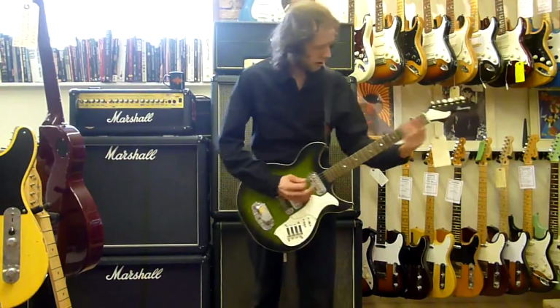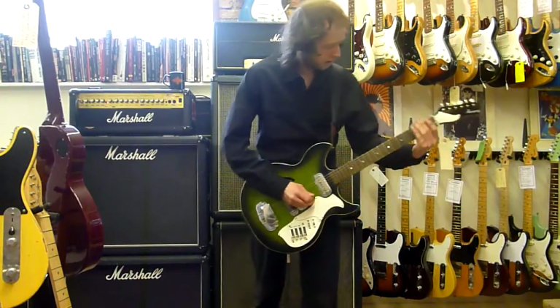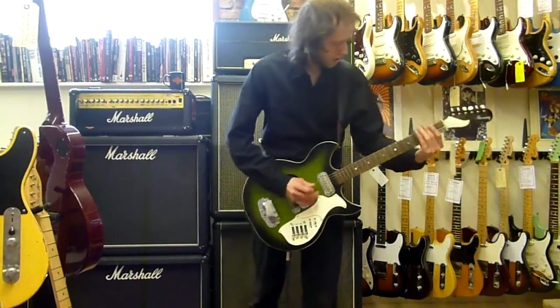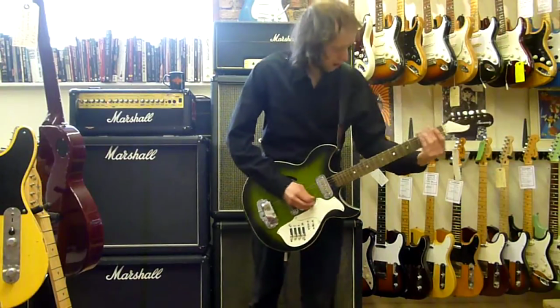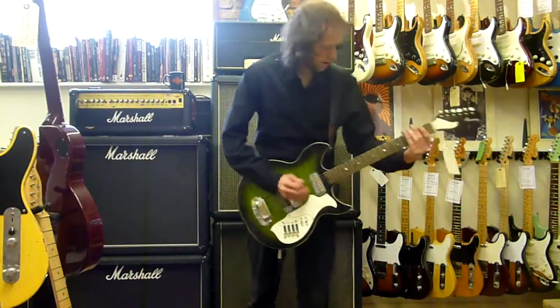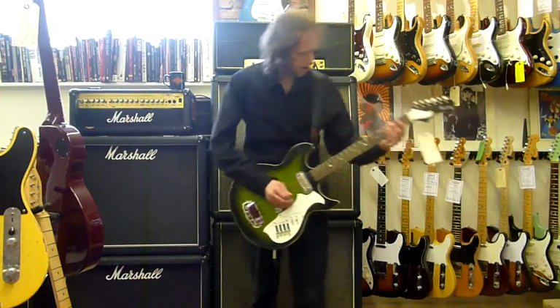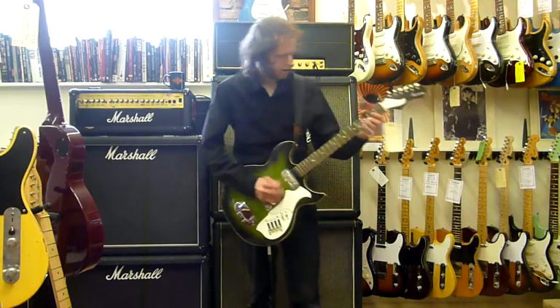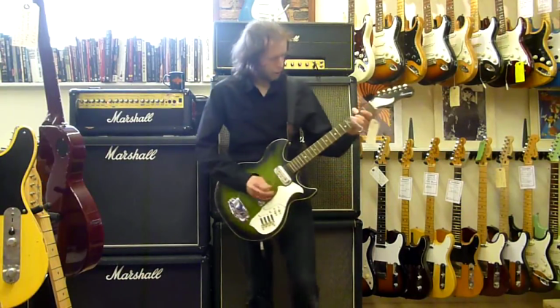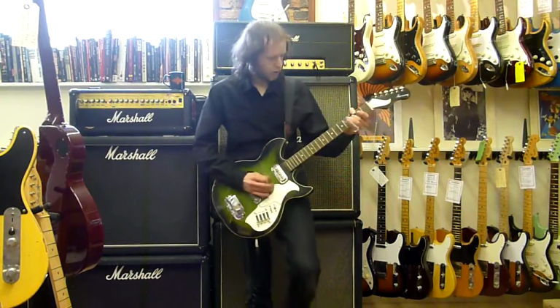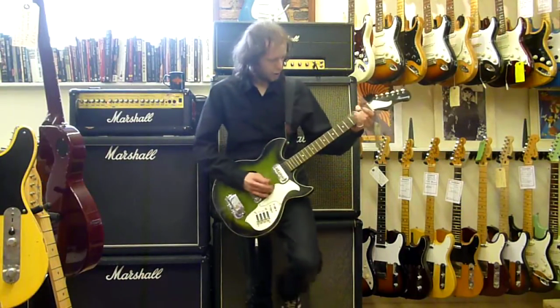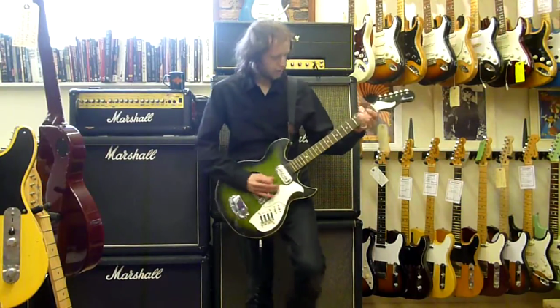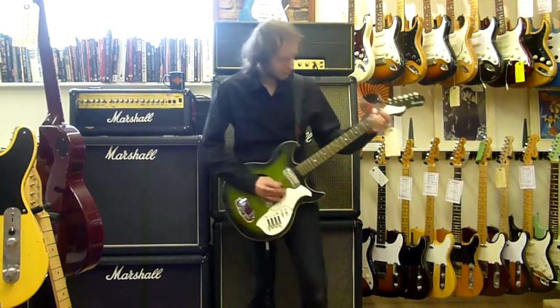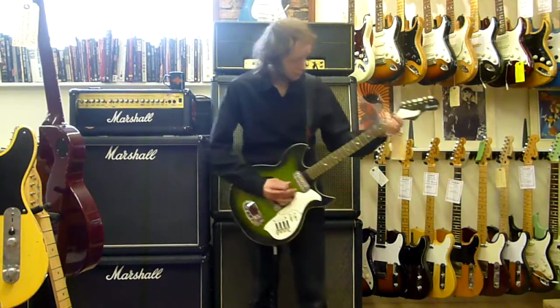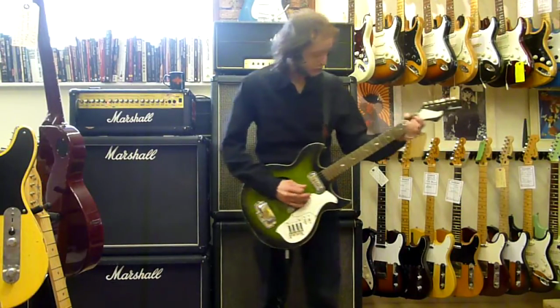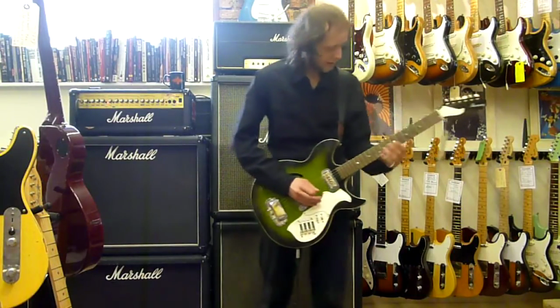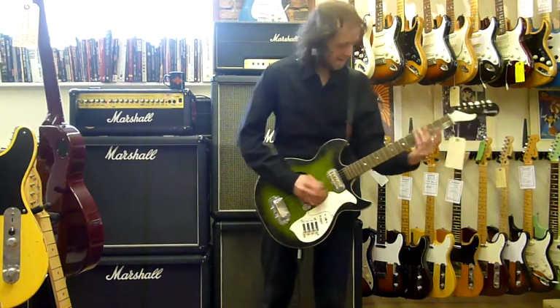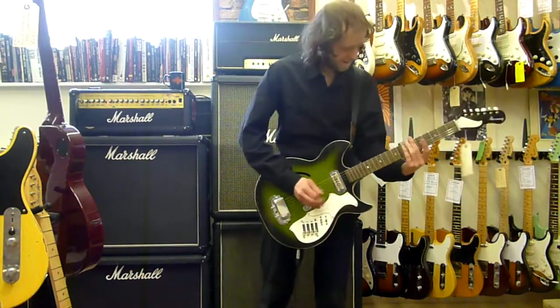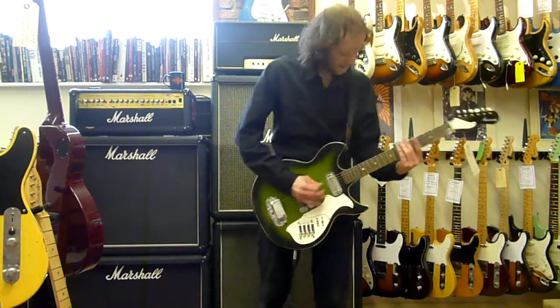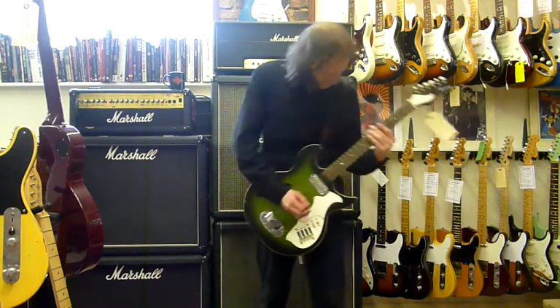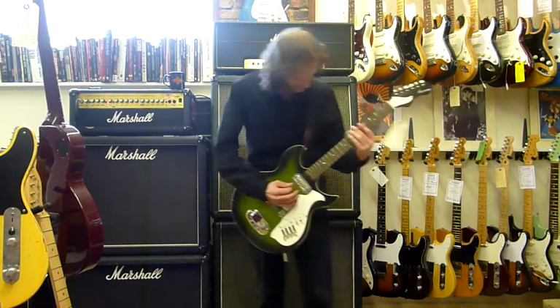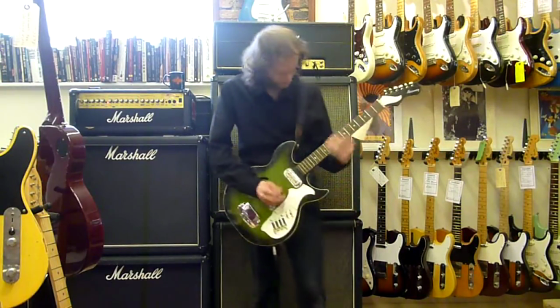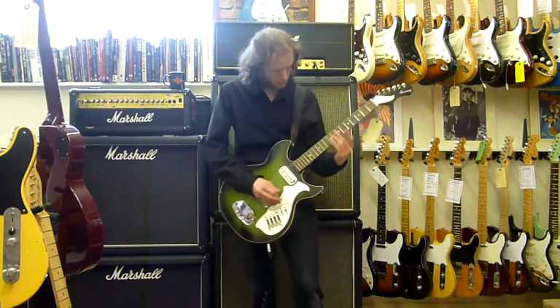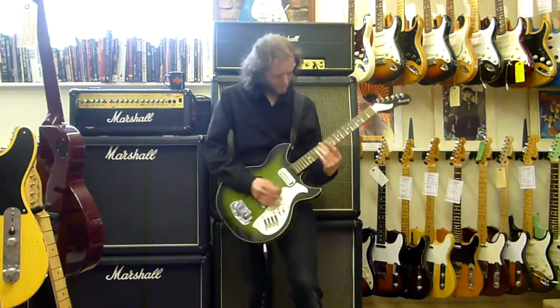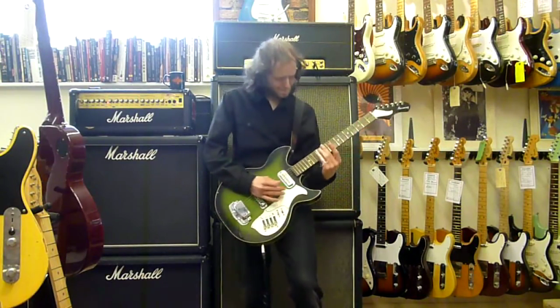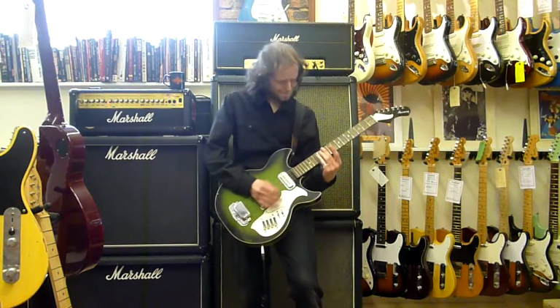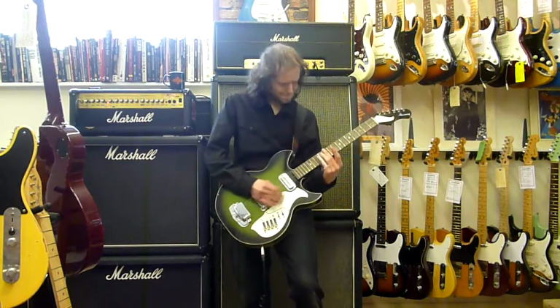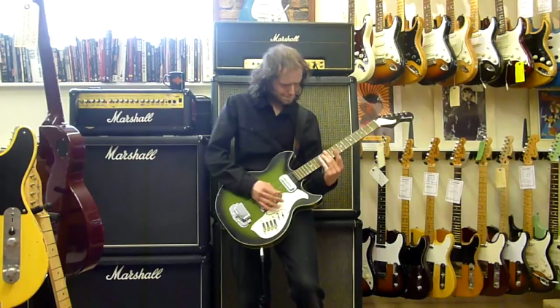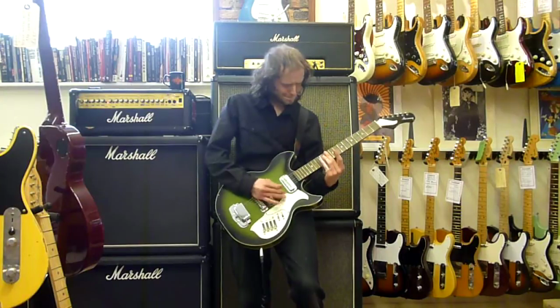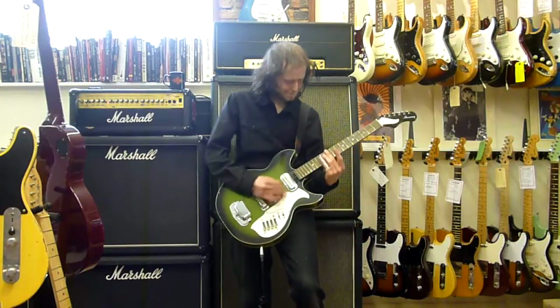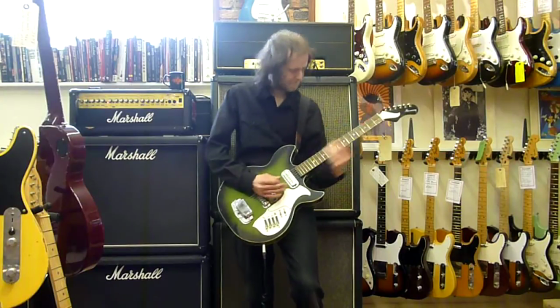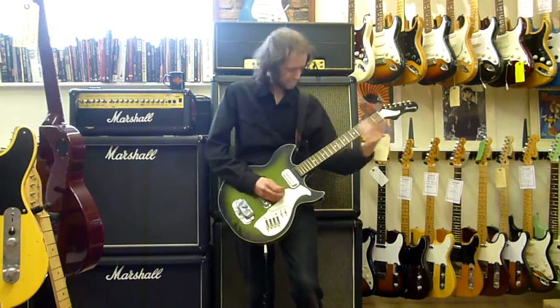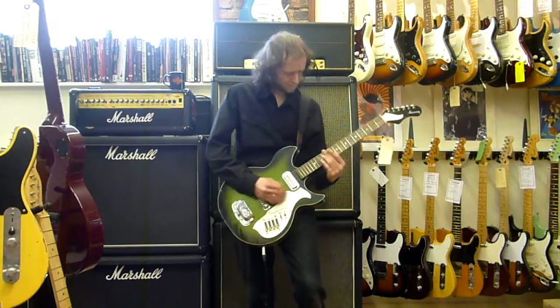There's a beautiful guitar in there. It's a weird guitar.